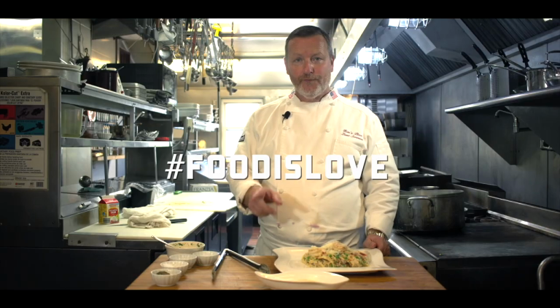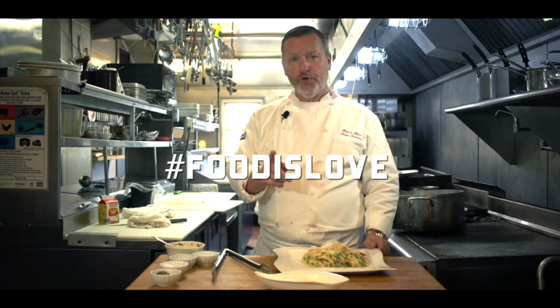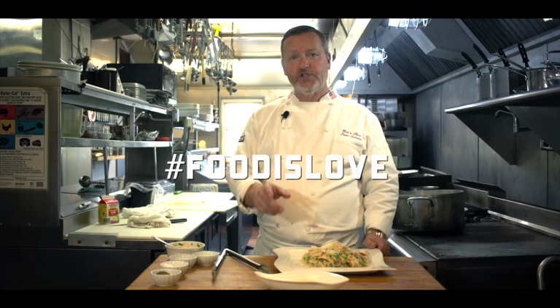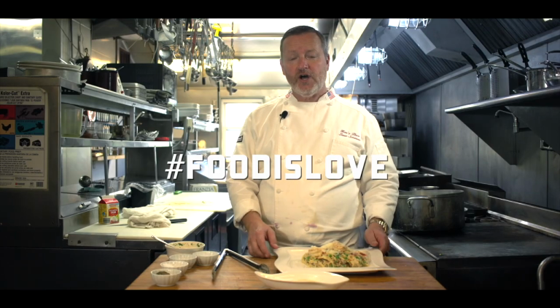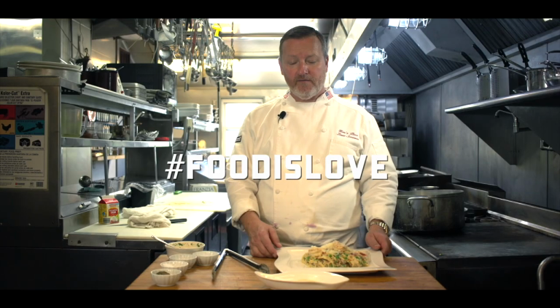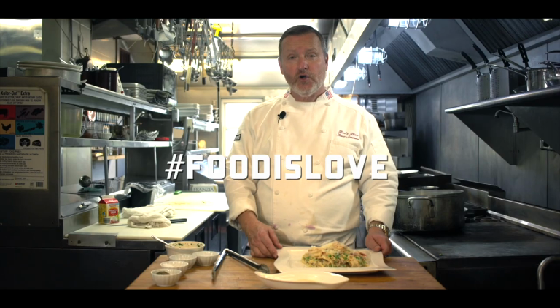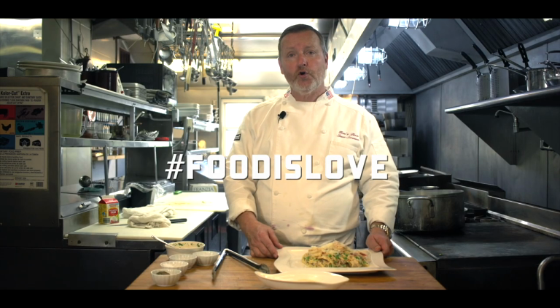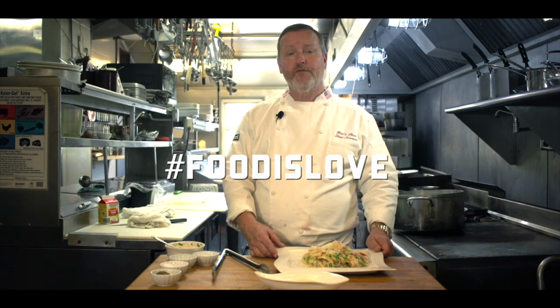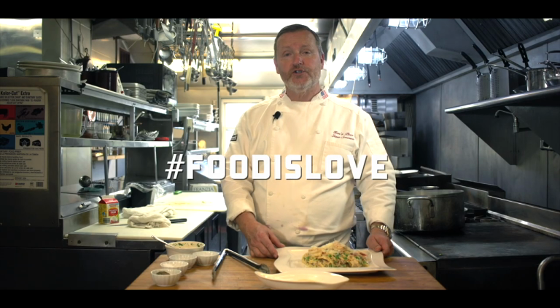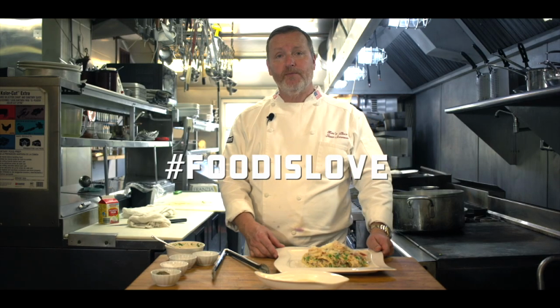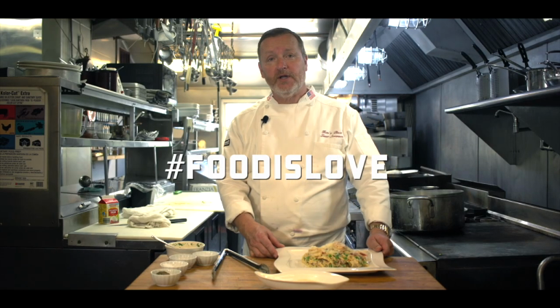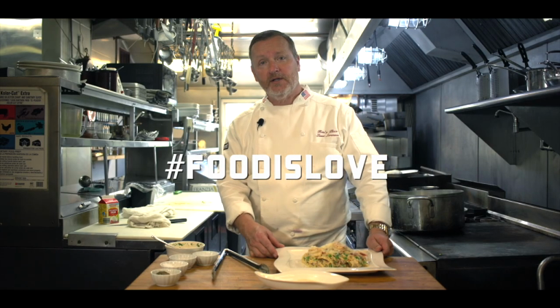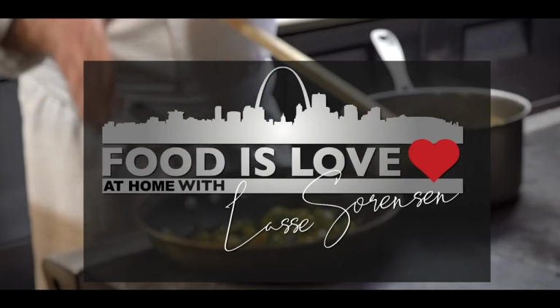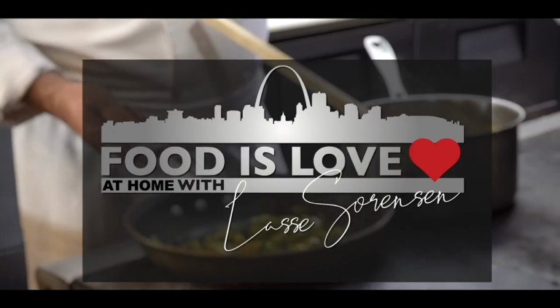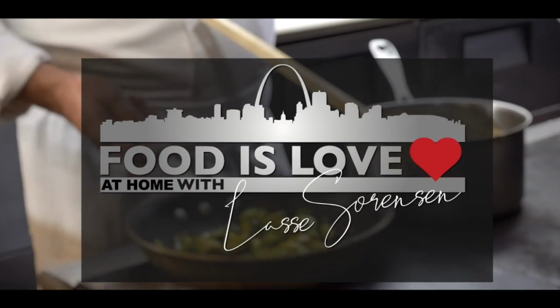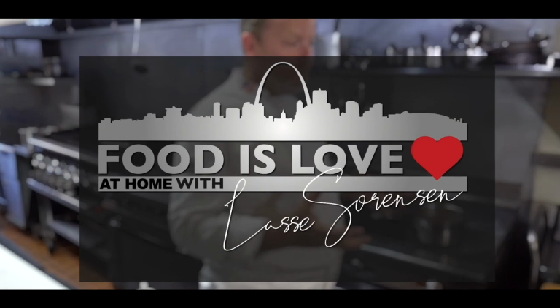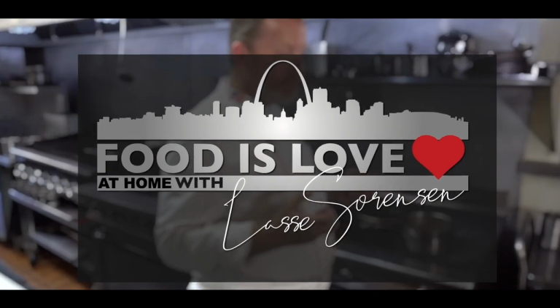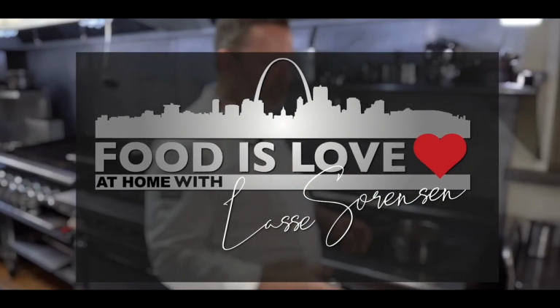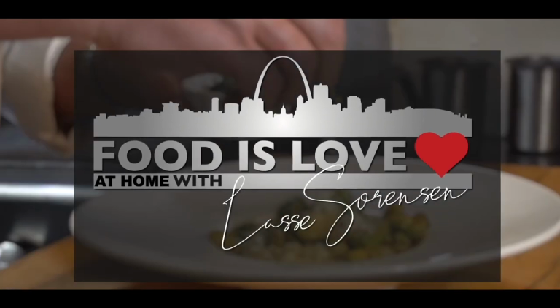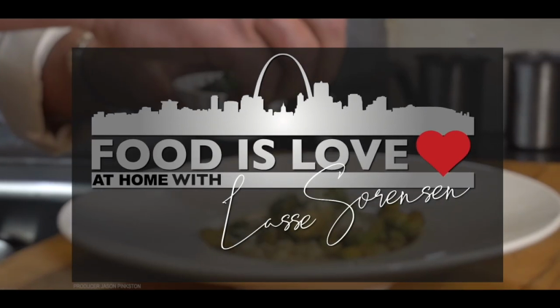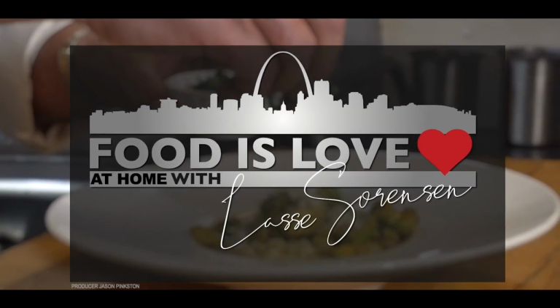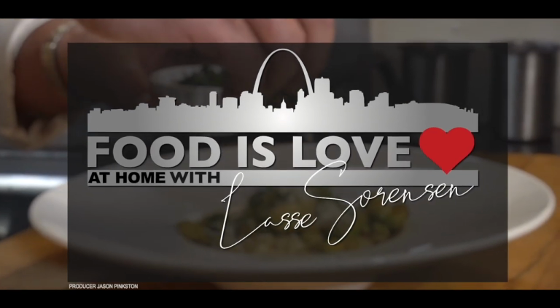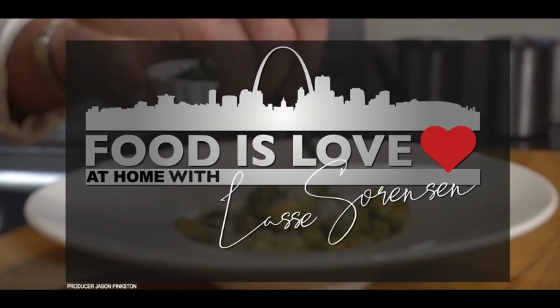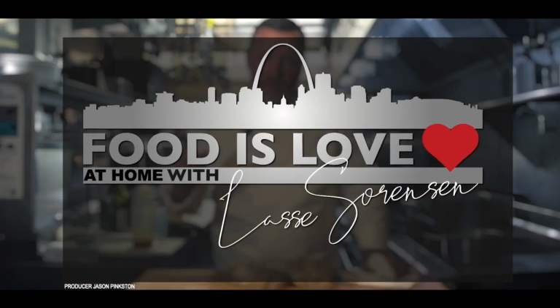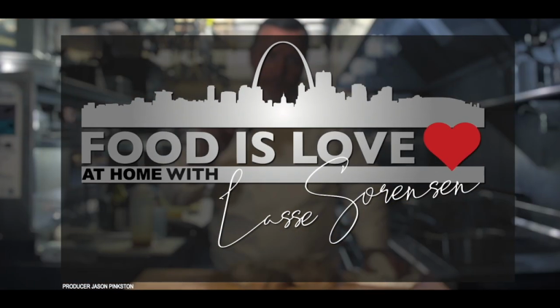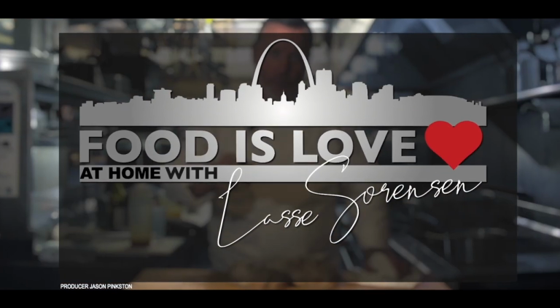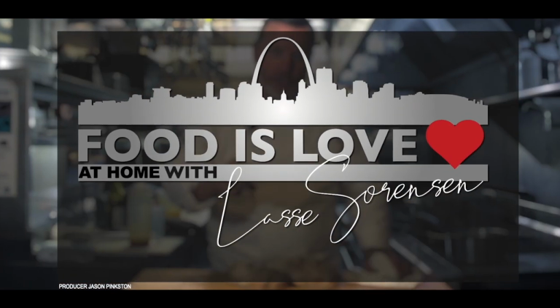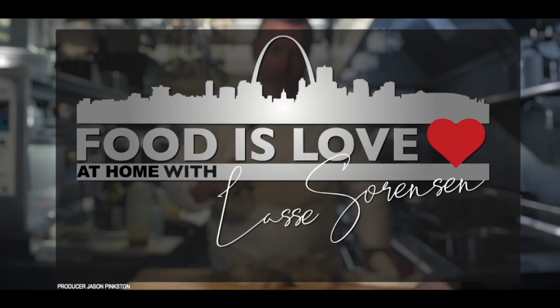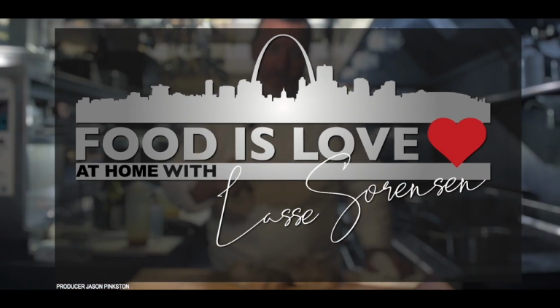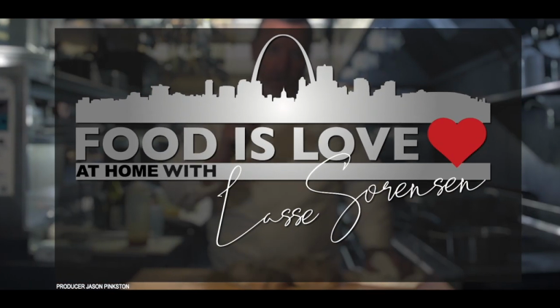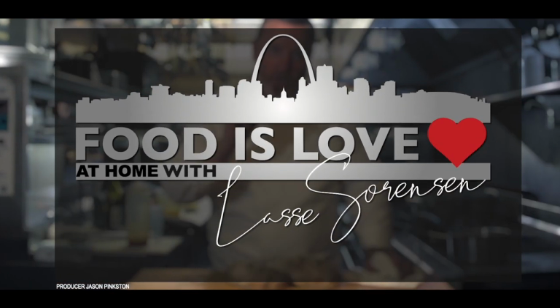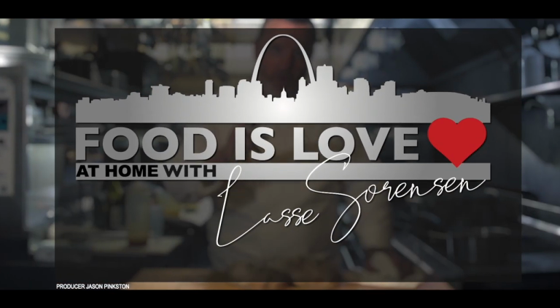Food is love. Go cook for somebody. Now catch Food is Love at Home airing on Nine Network PBS St. Louis.